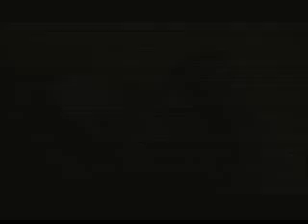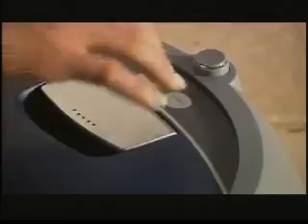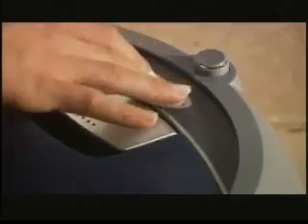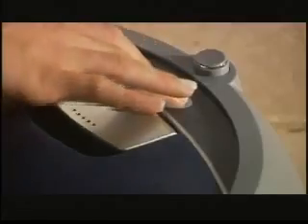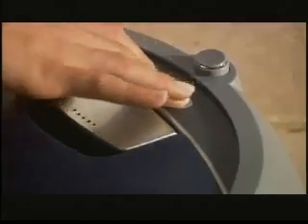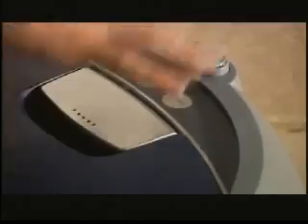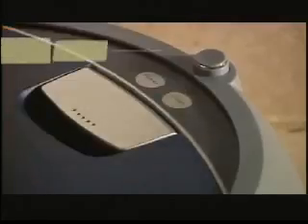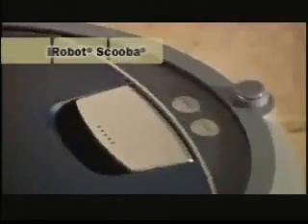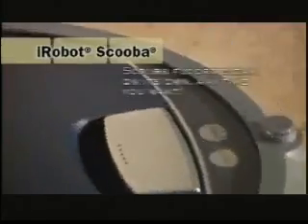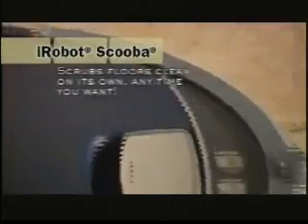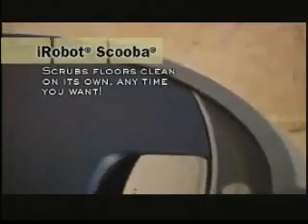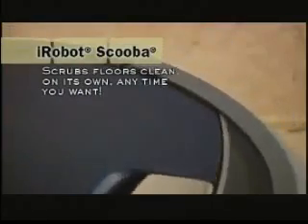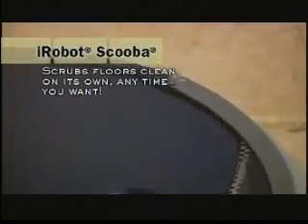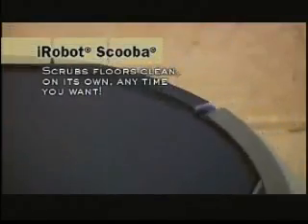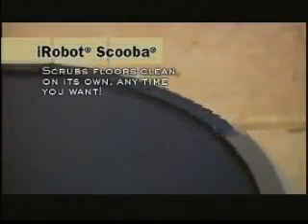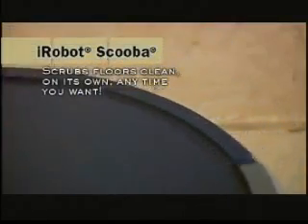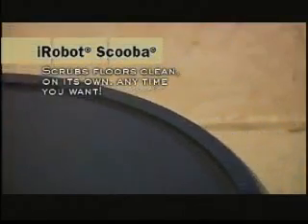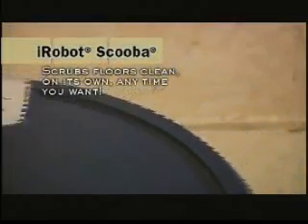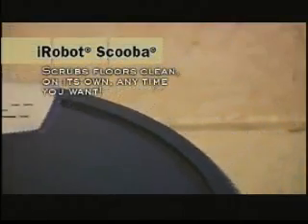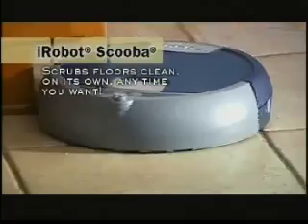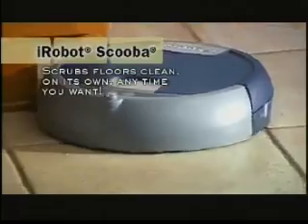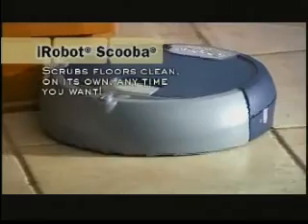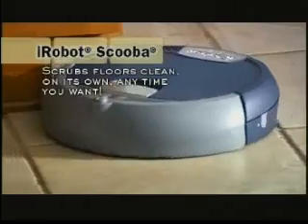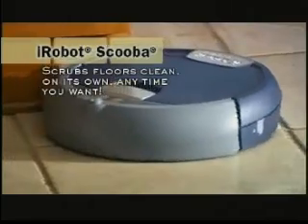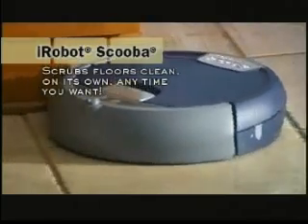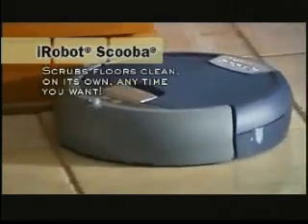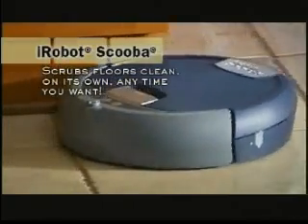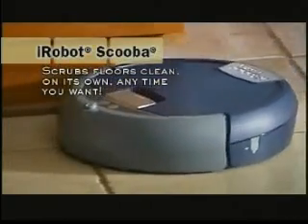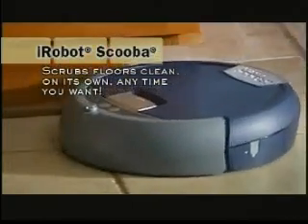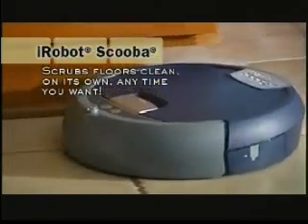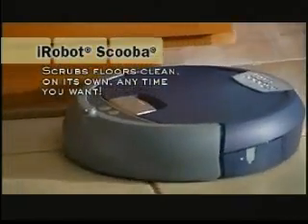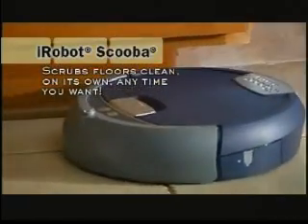With a touch of a button, iRobot Scuba removes up to 98% of common household bacteria from hard floors.